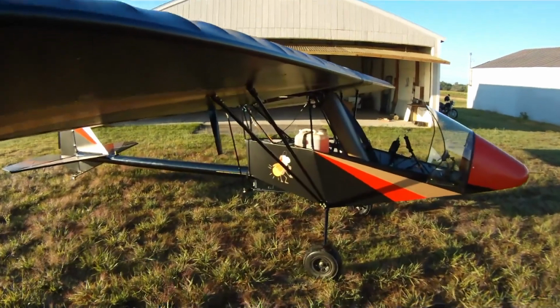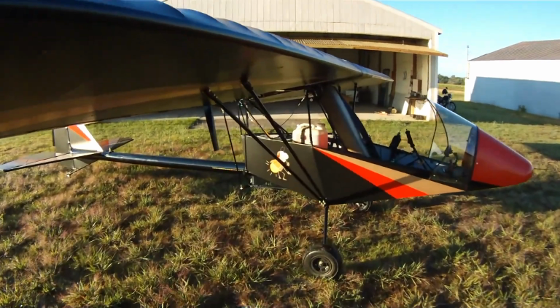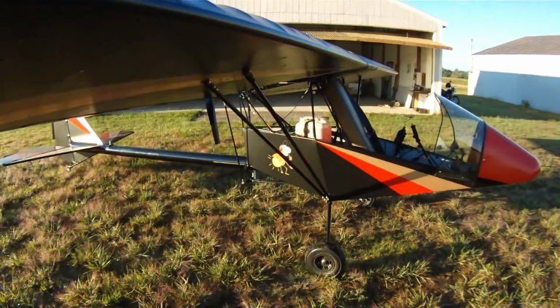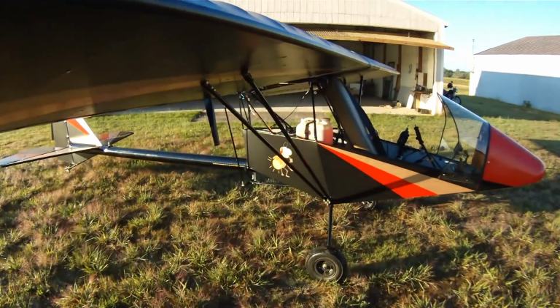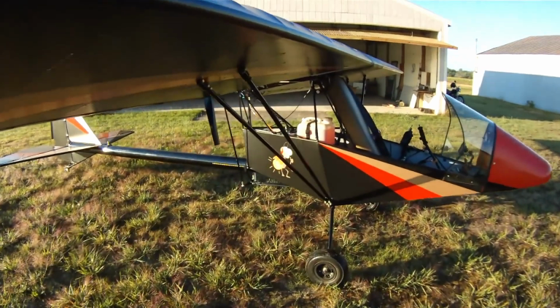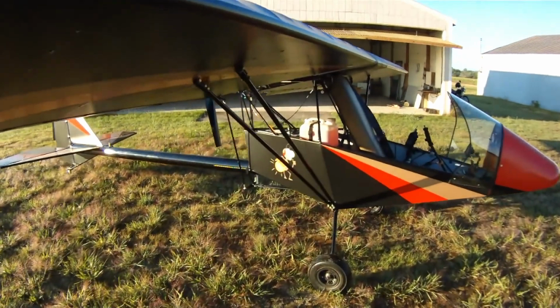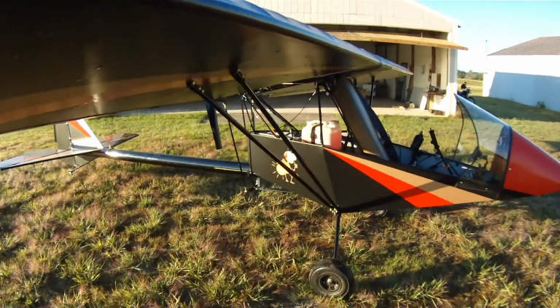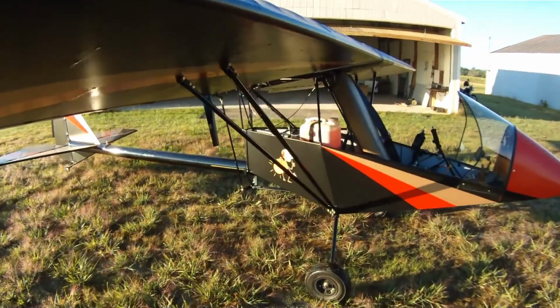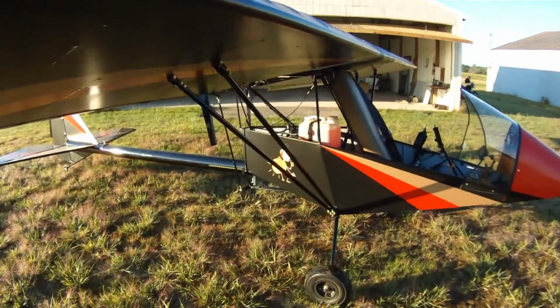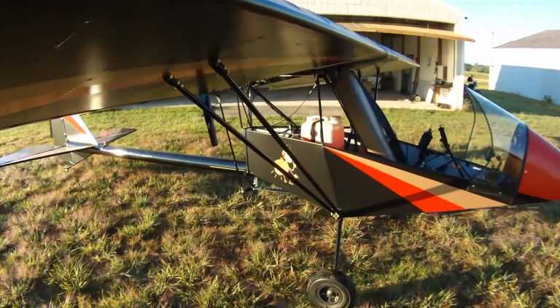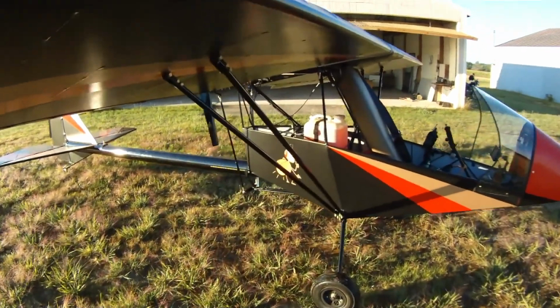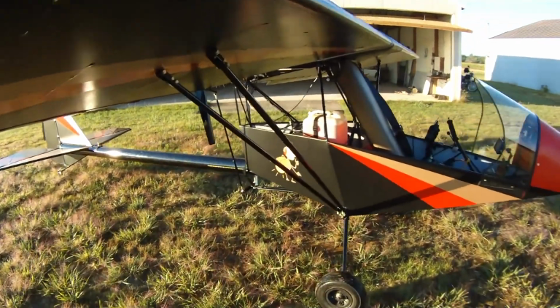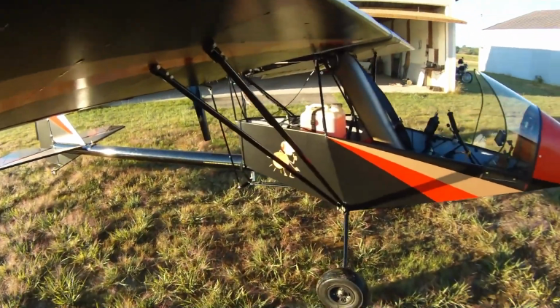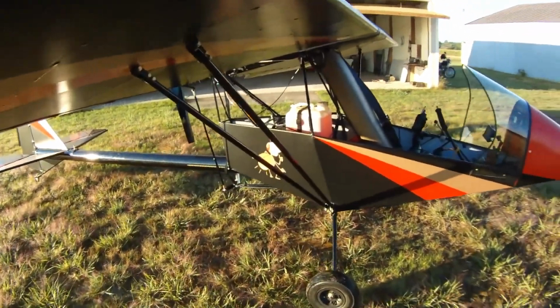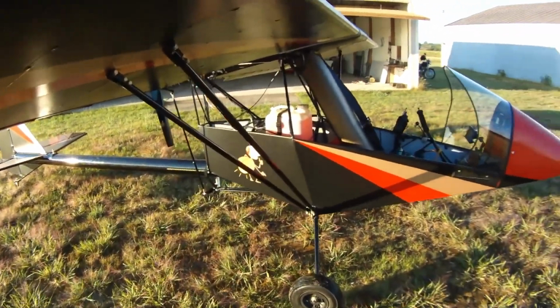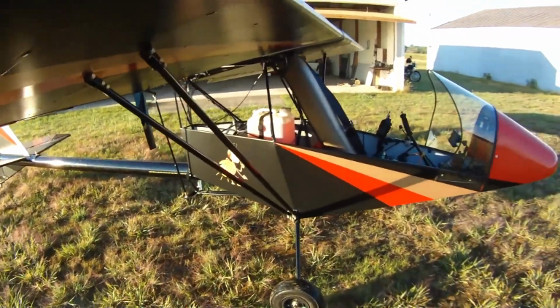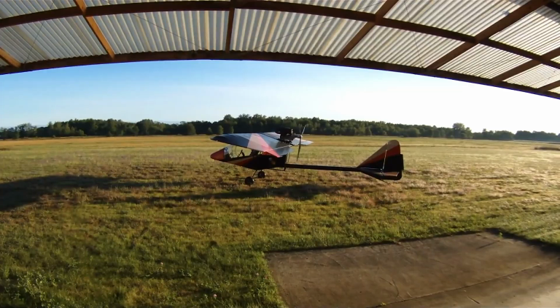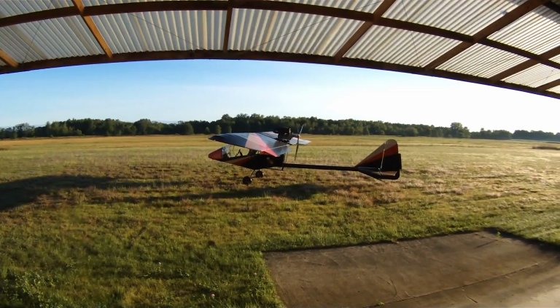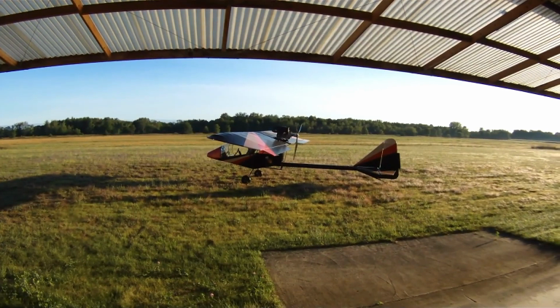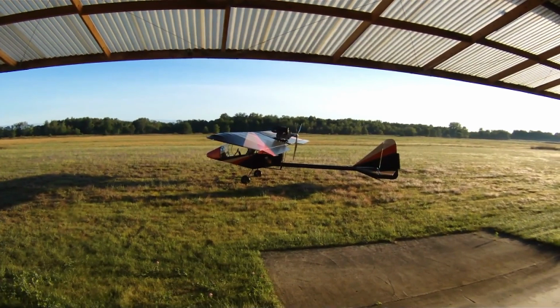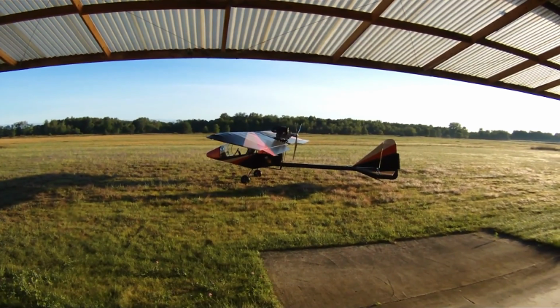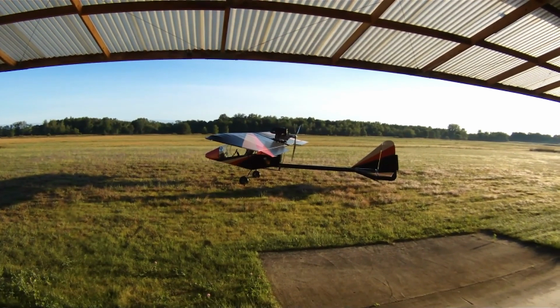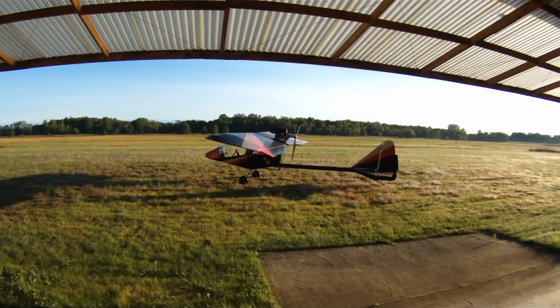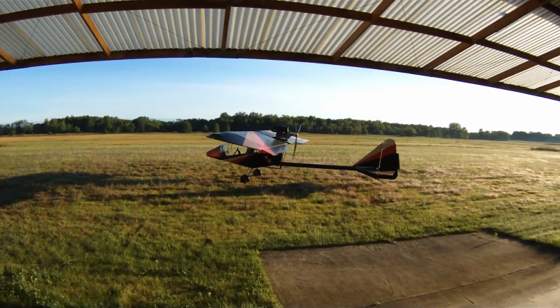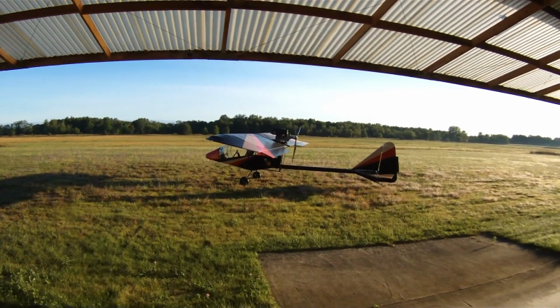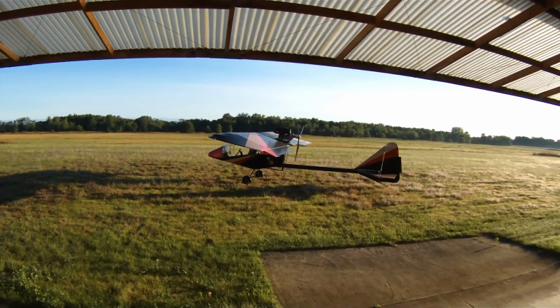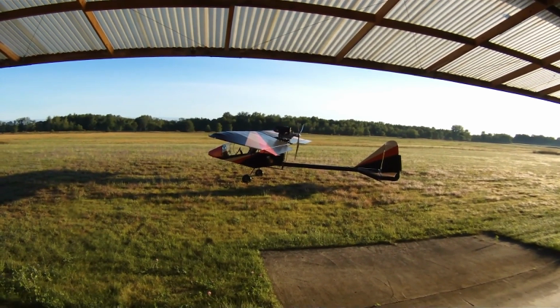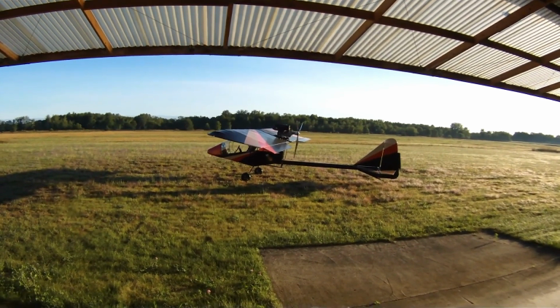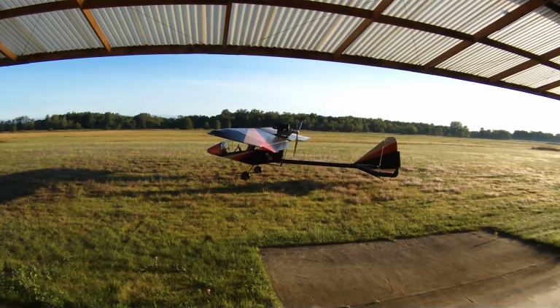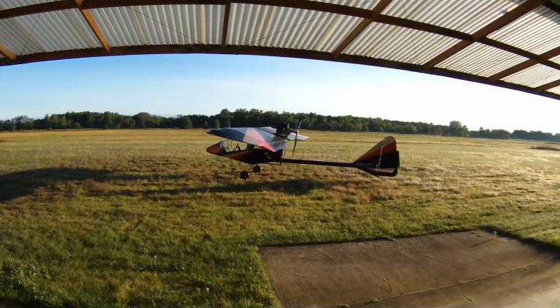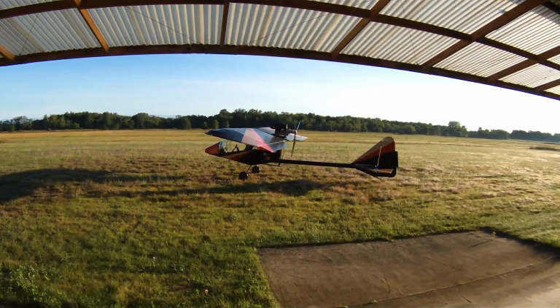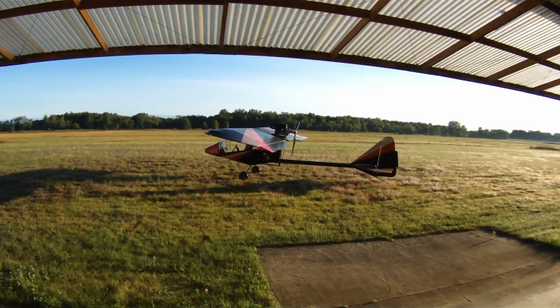The Colt Firefly offers a perfect balance of performance, safety, and simplicity.